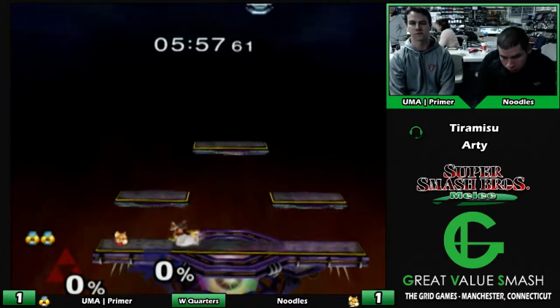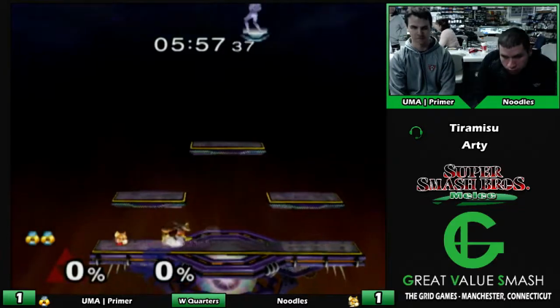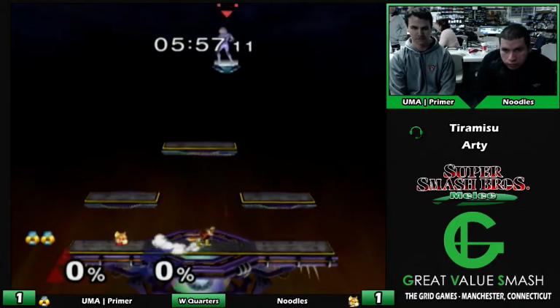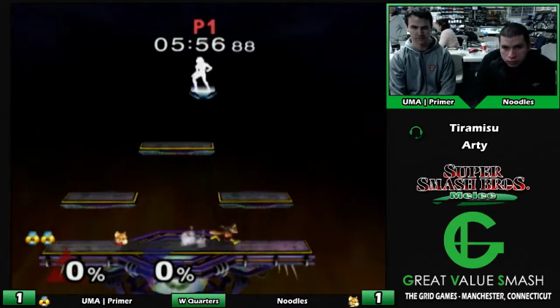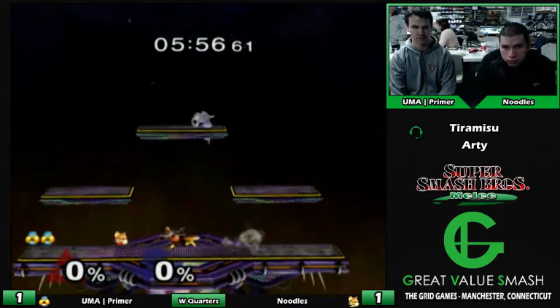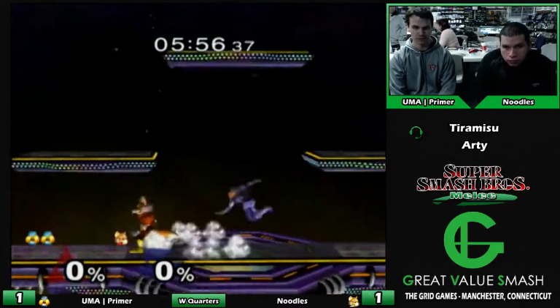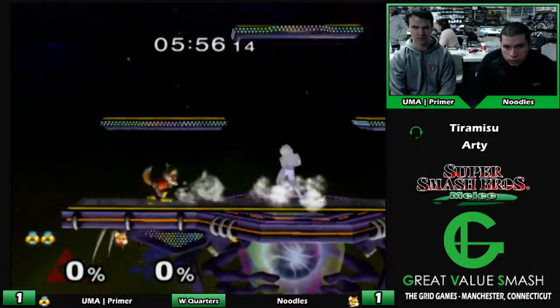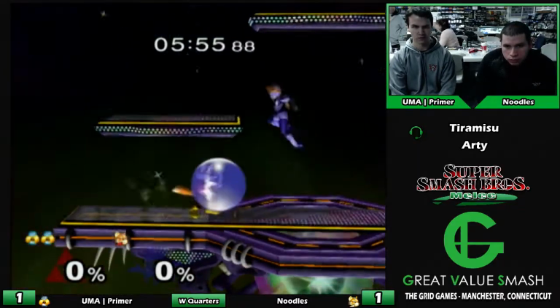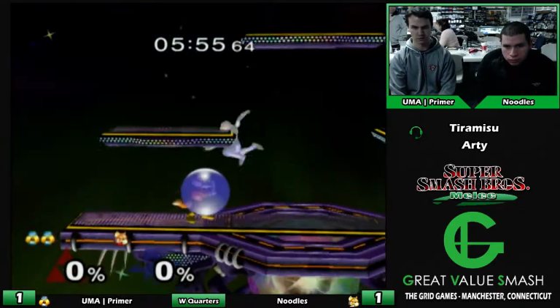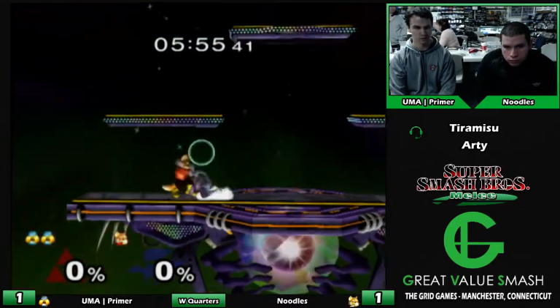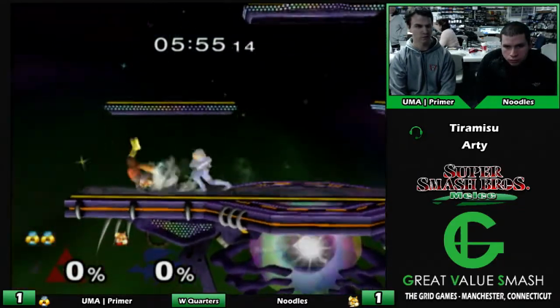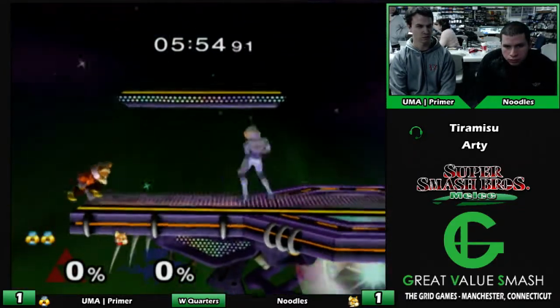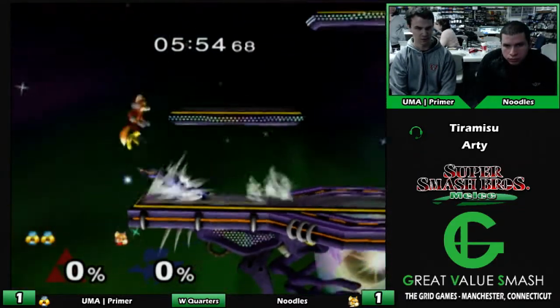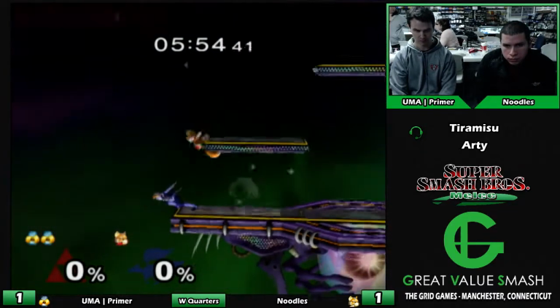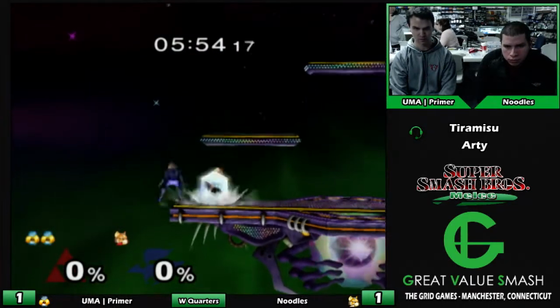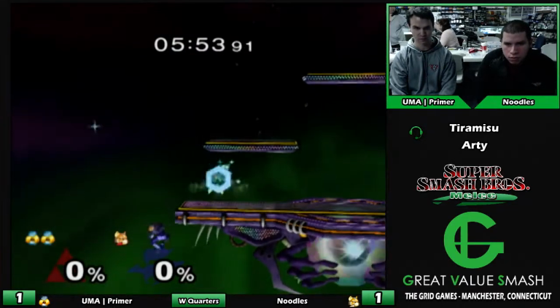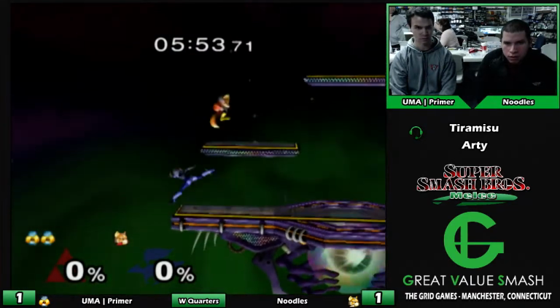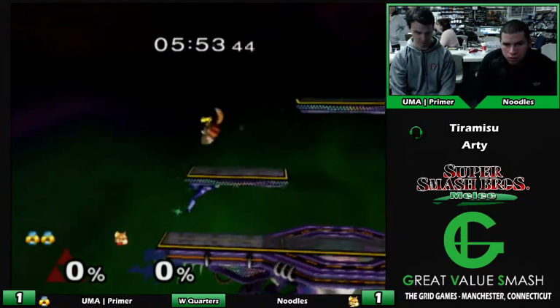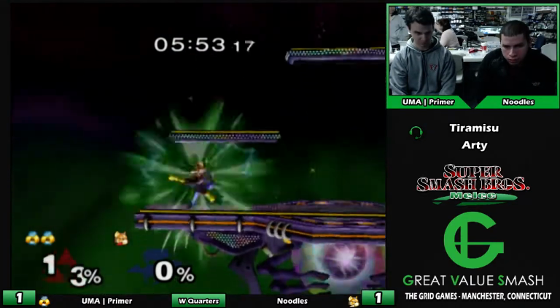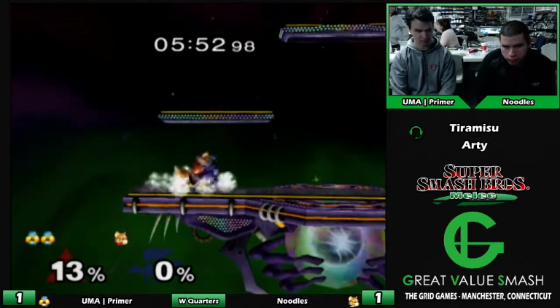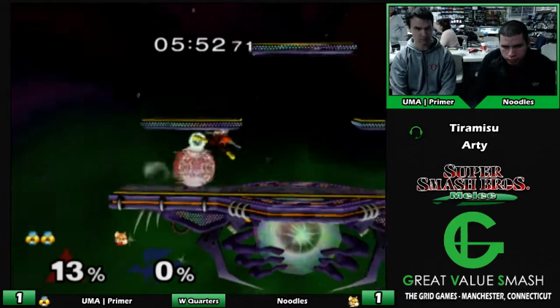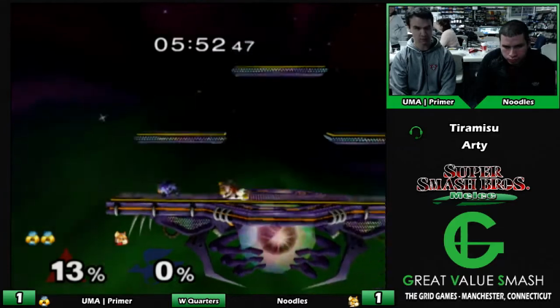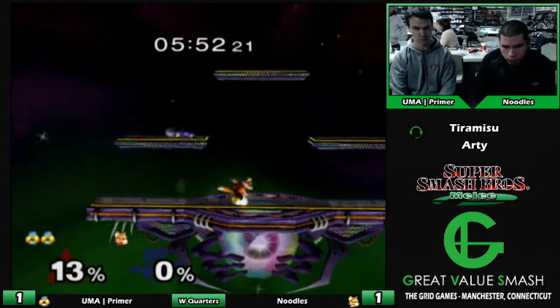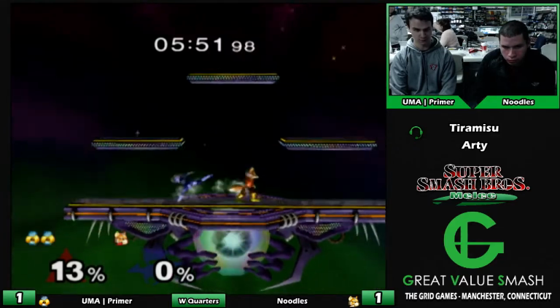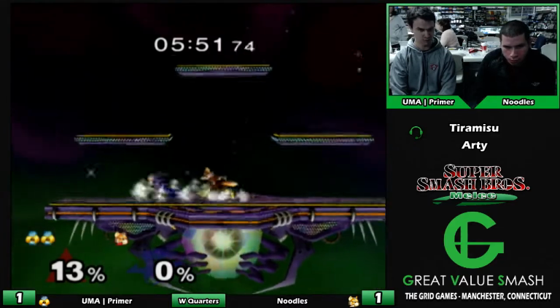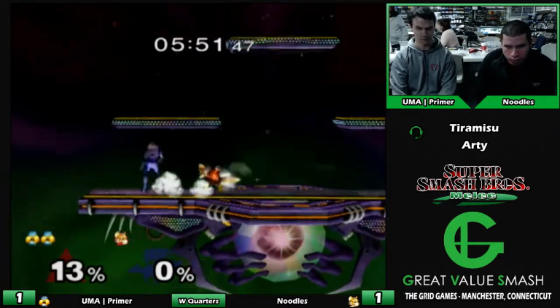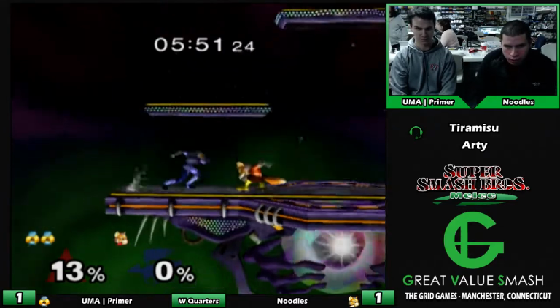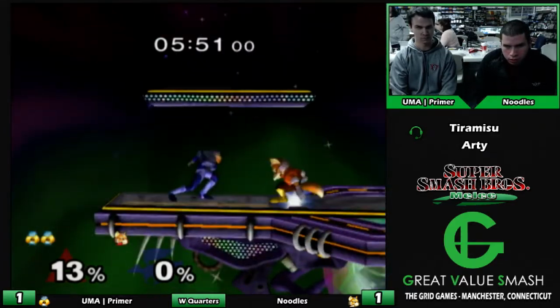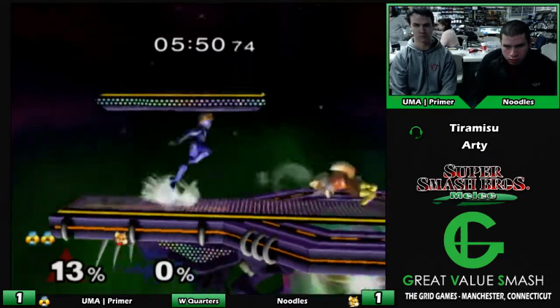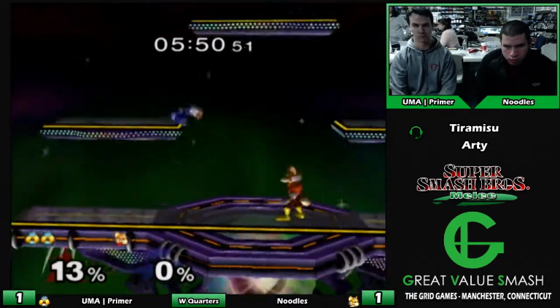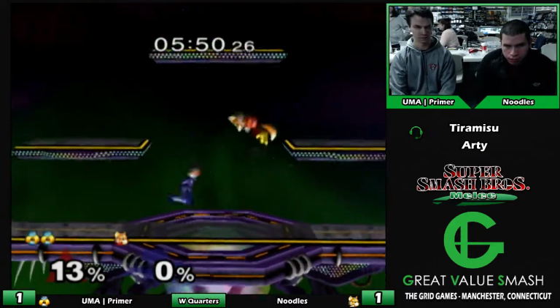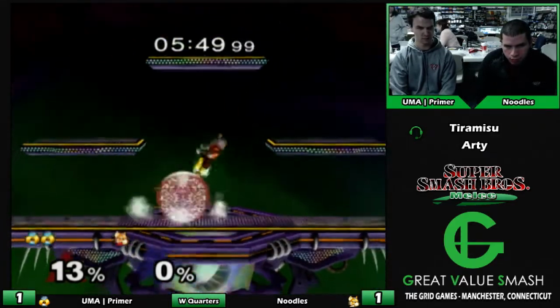He's up two to one — two stocks and one stock. In that situation where he had the forward air, he didn't have to continue edgeguarding — I would have just suicided the forward air. It's like, this is my chance.